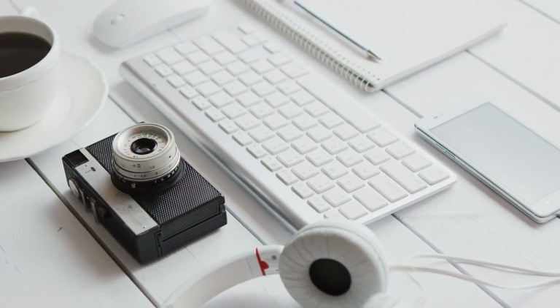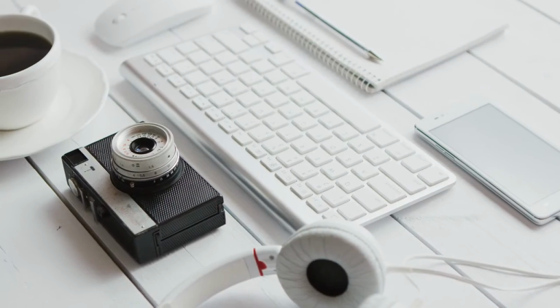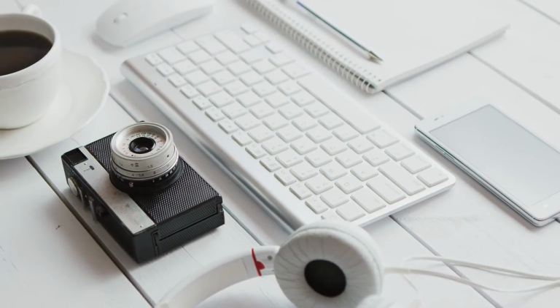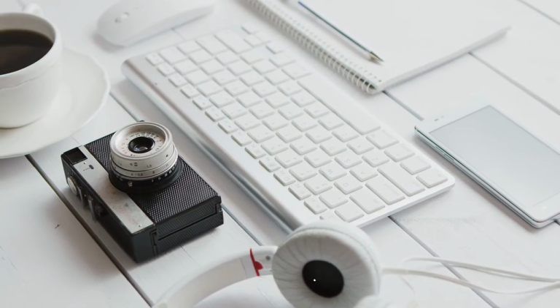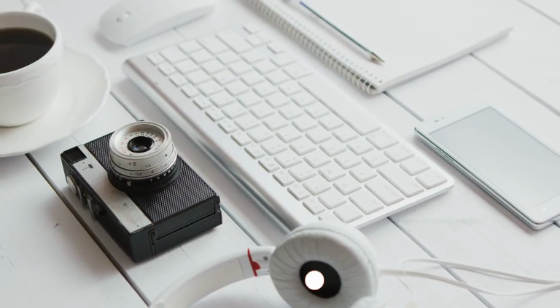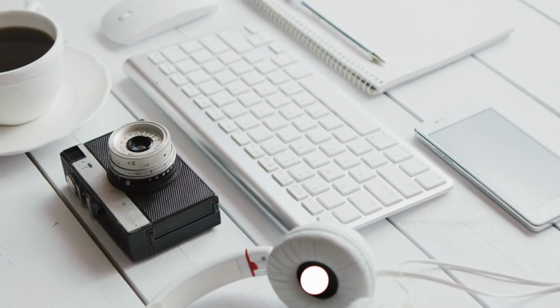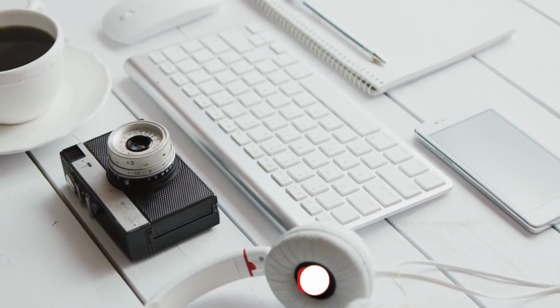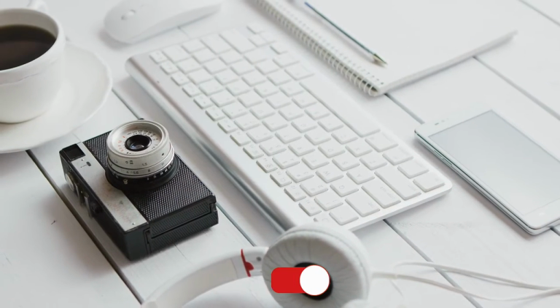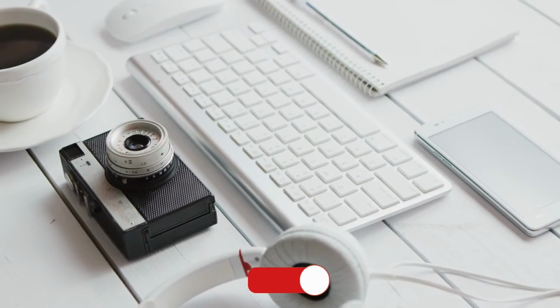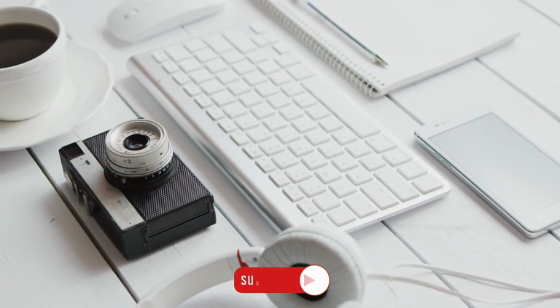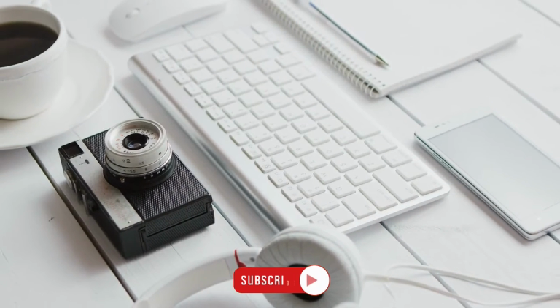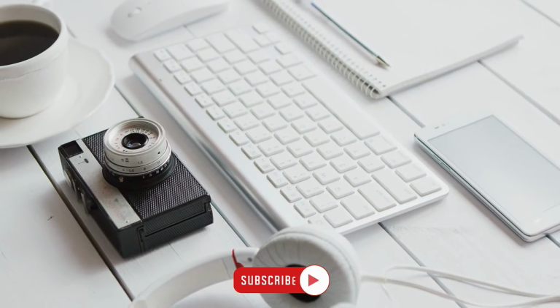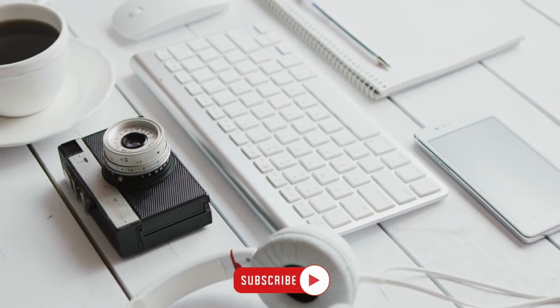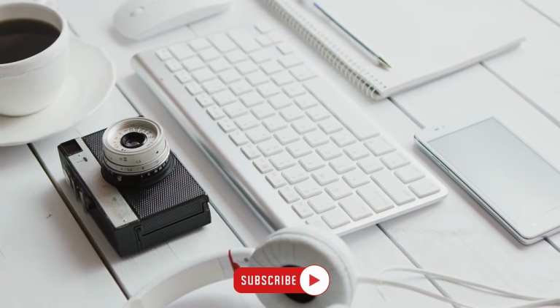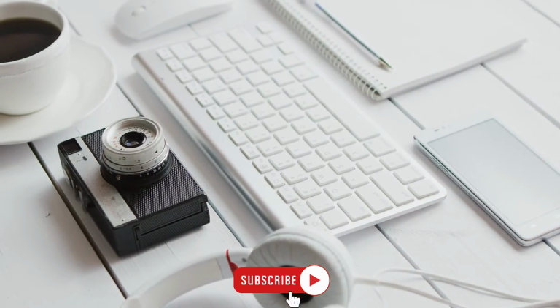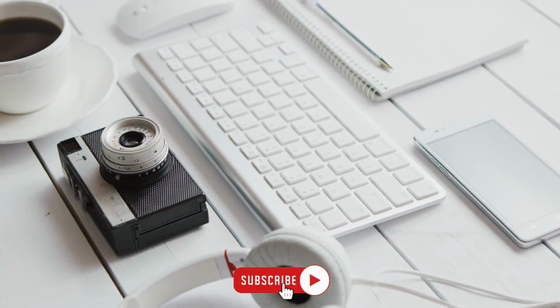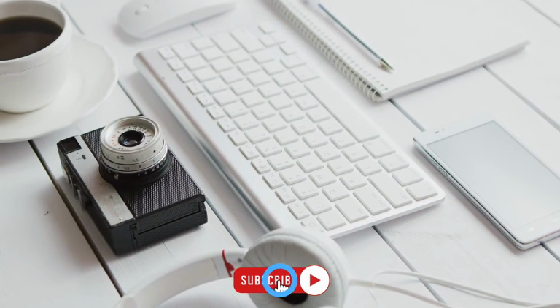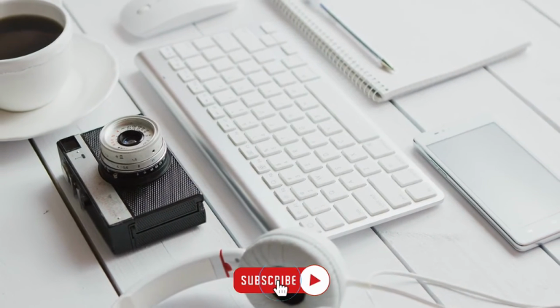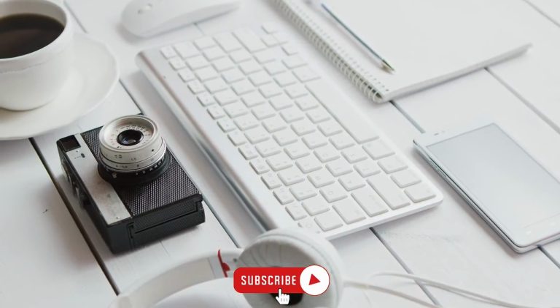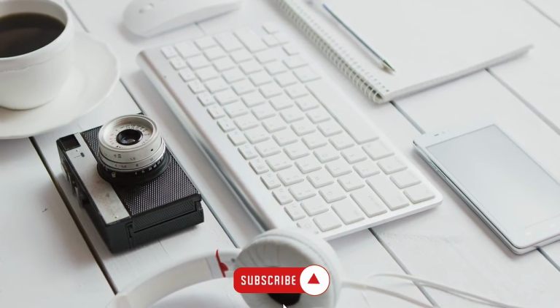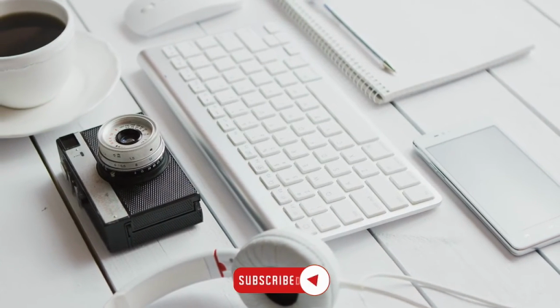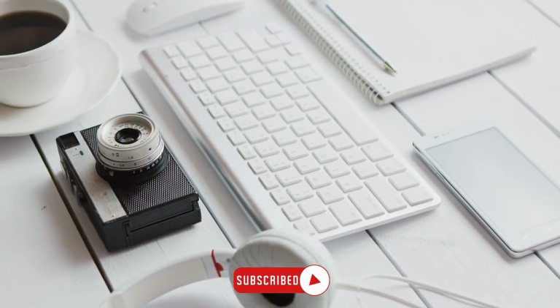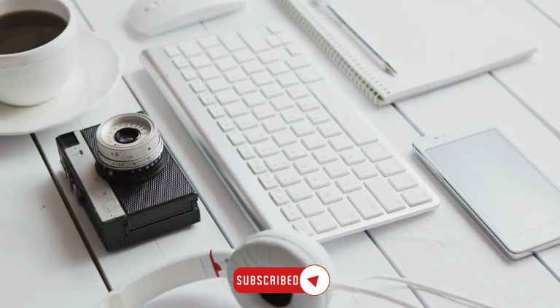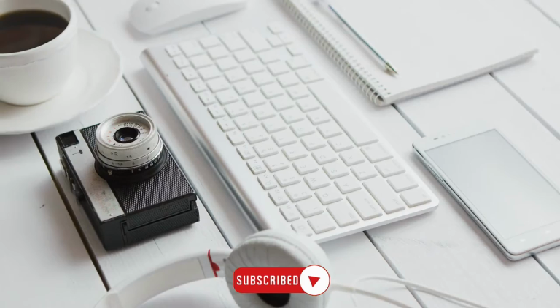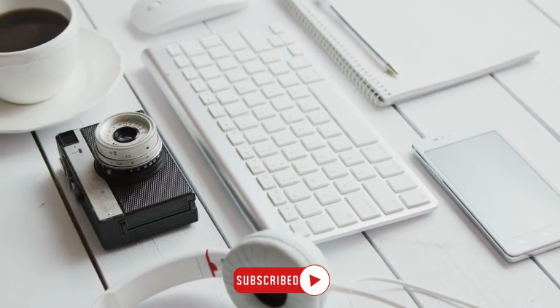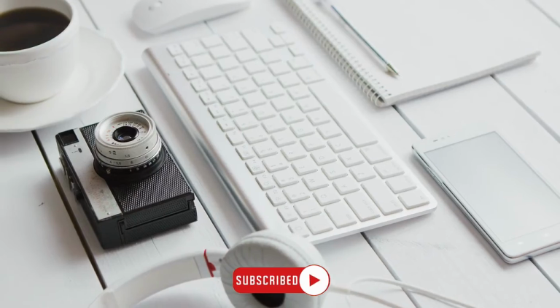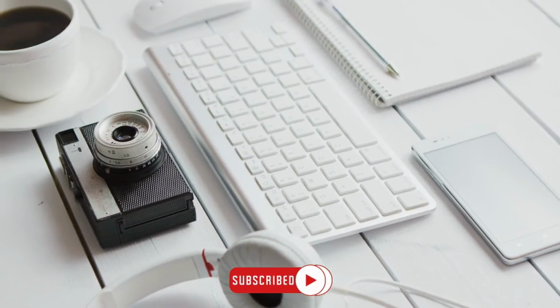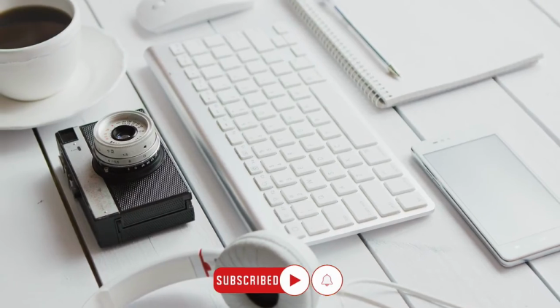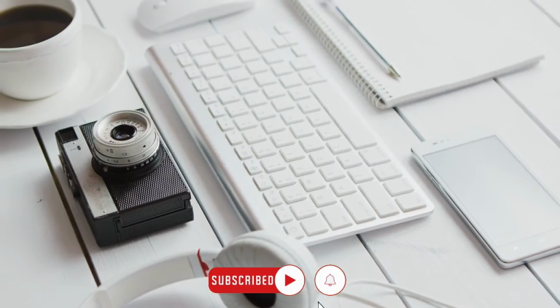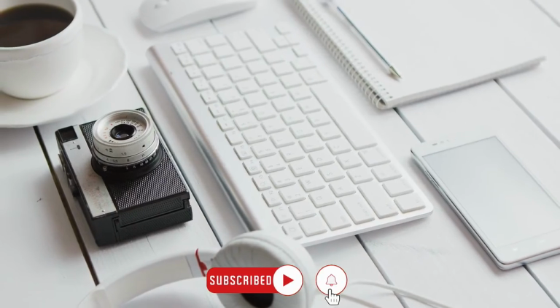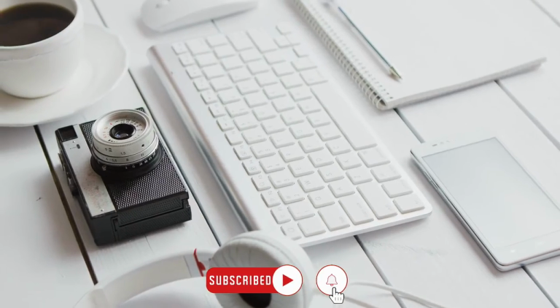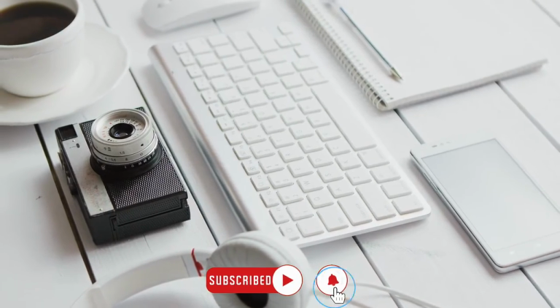Before we continue our video, make sure to subscribe to our channel and hit the bell icon for more videos.